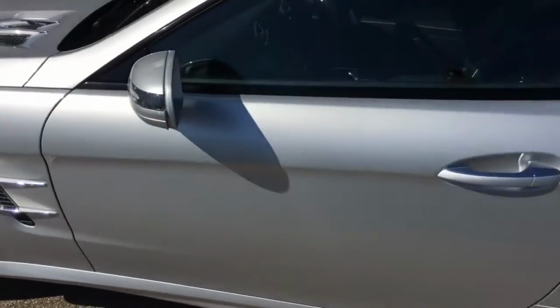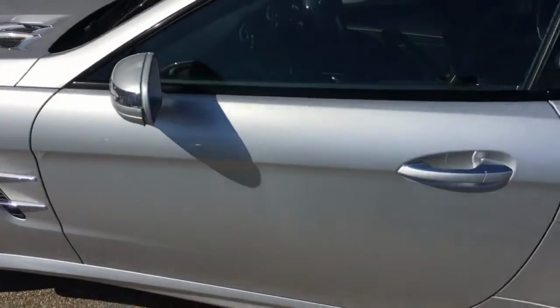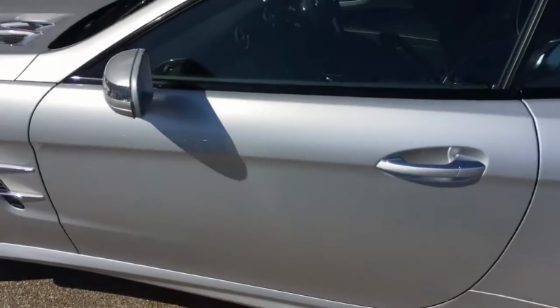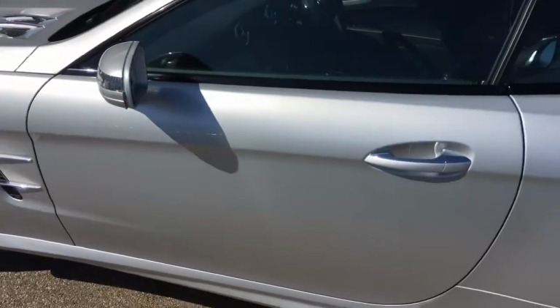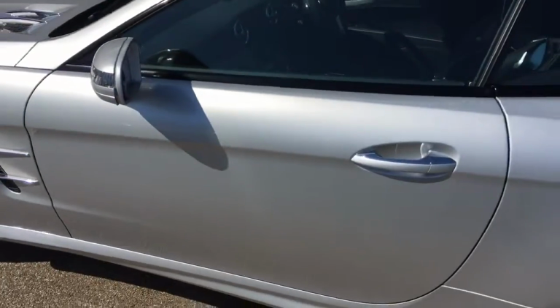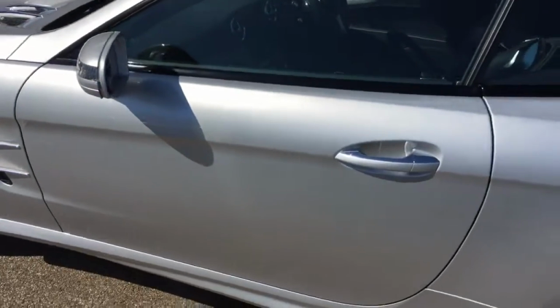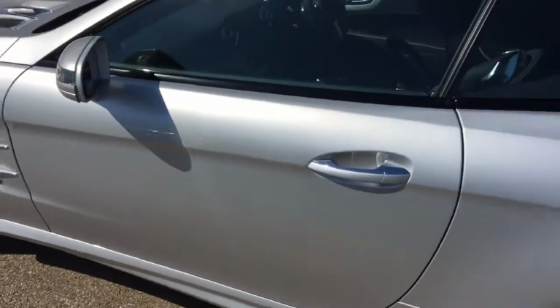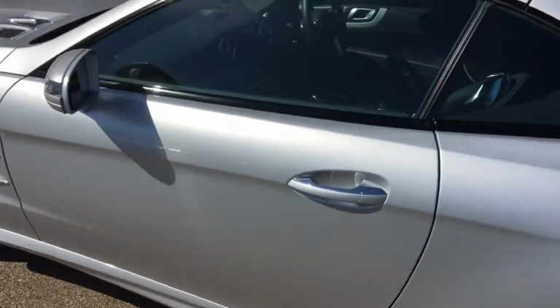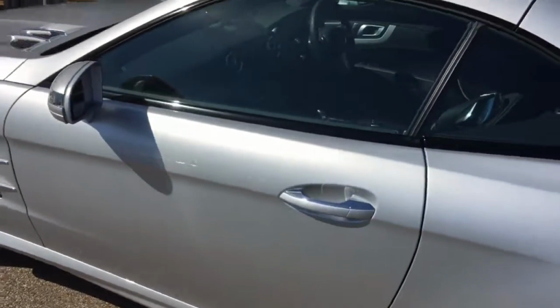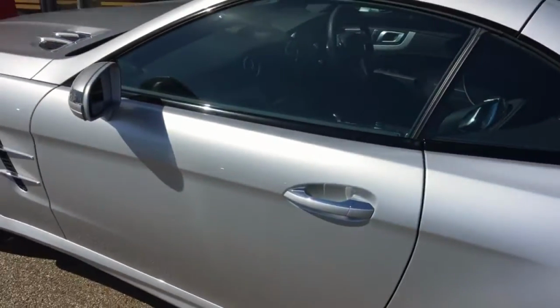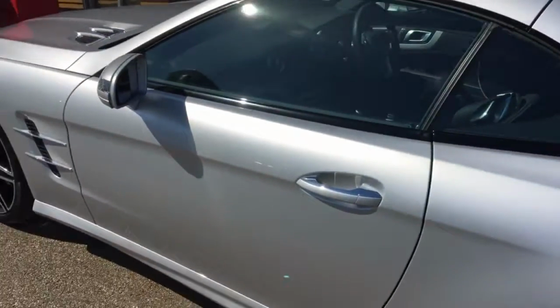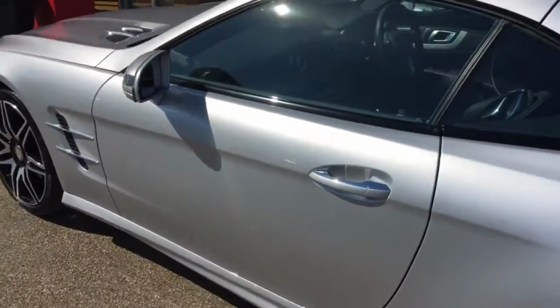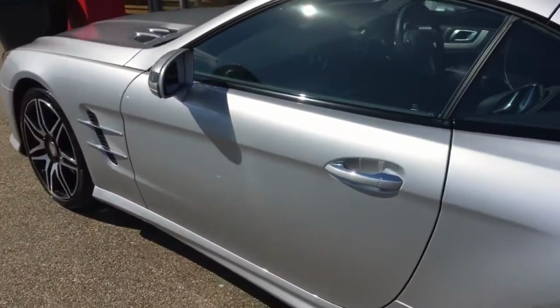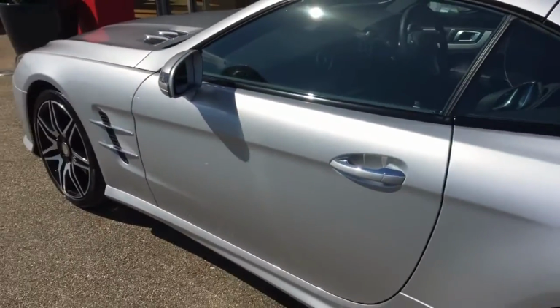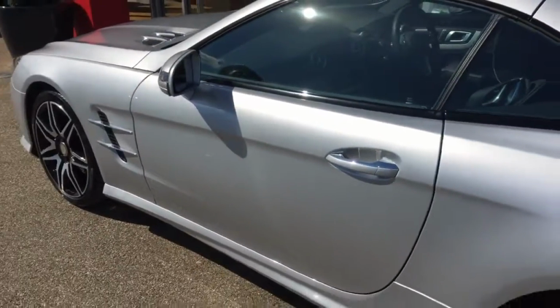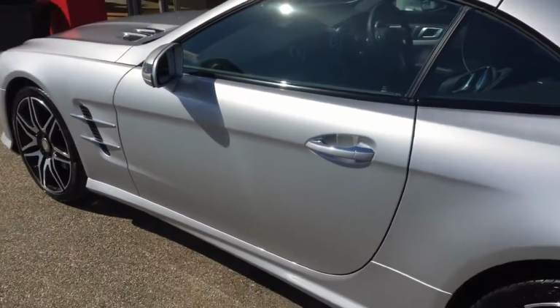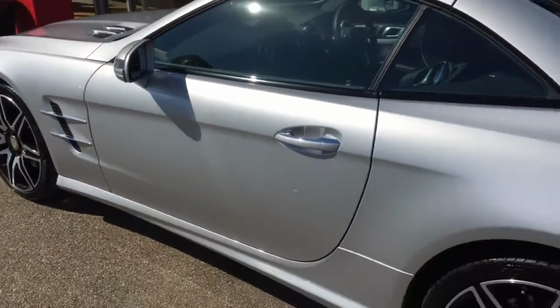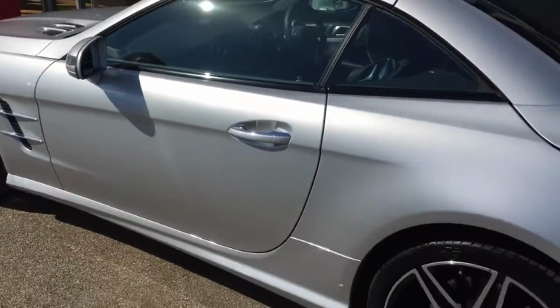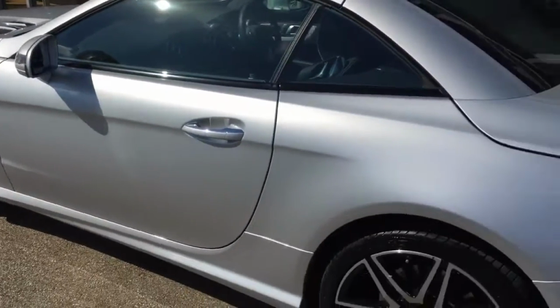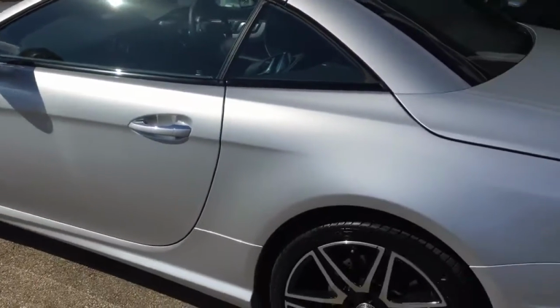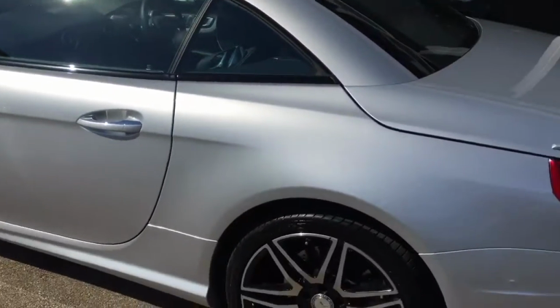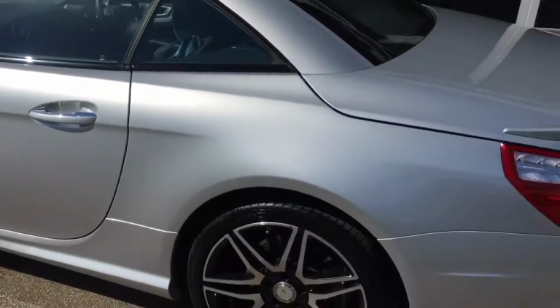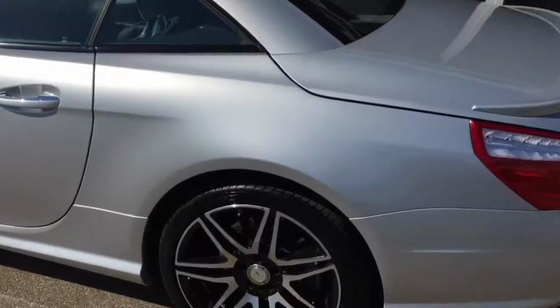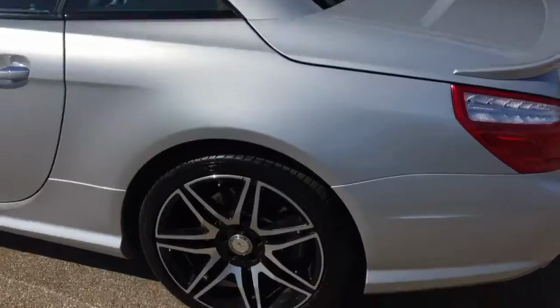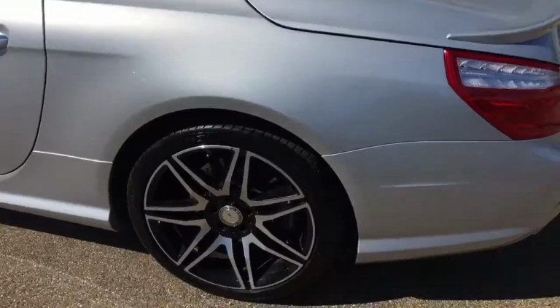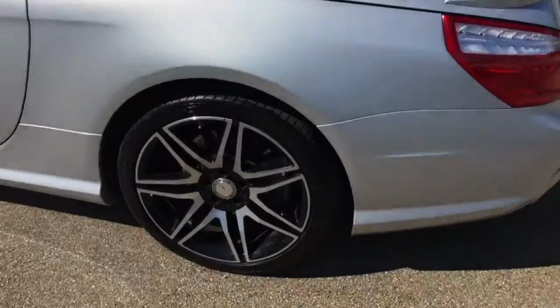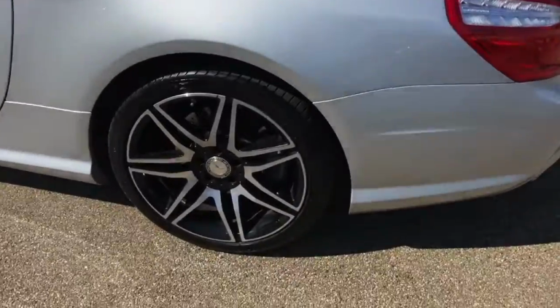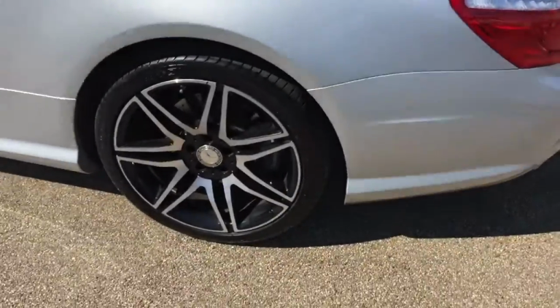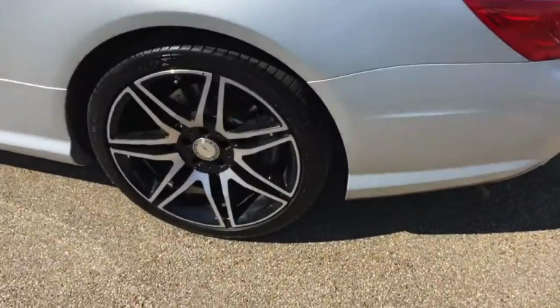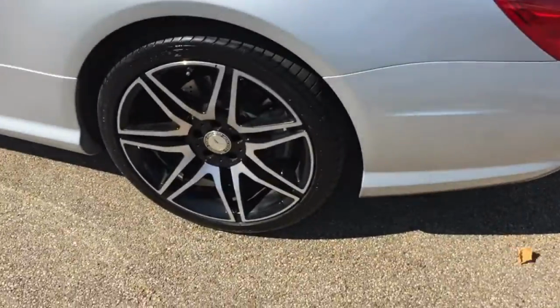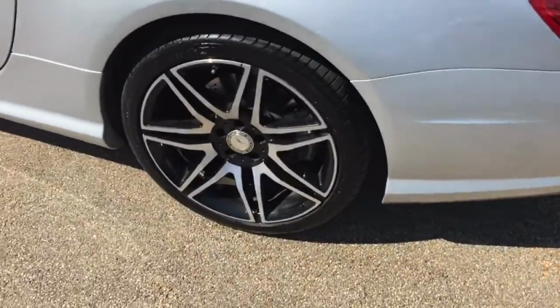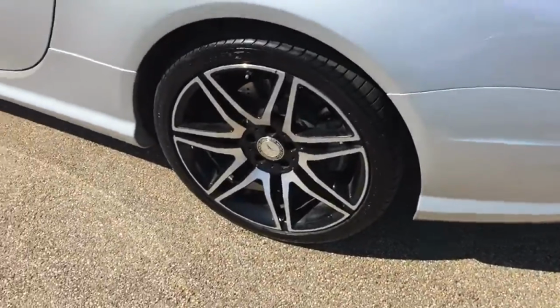The doors on the car in this SL are power closing doors — it's a nice option.